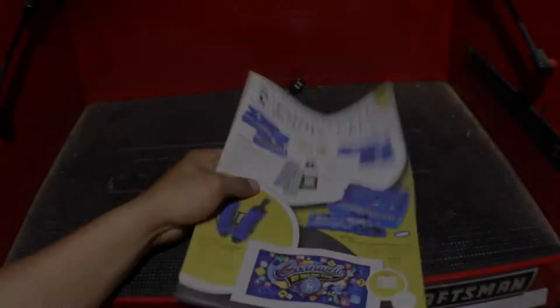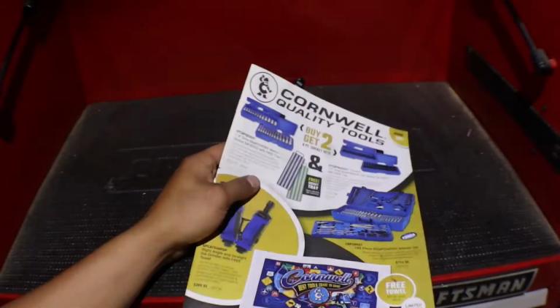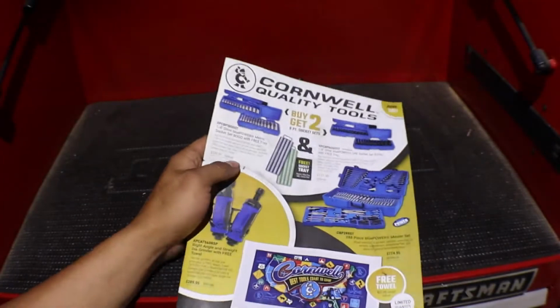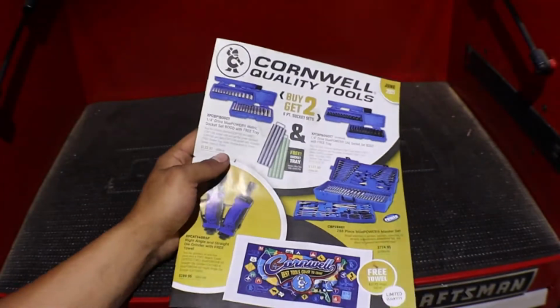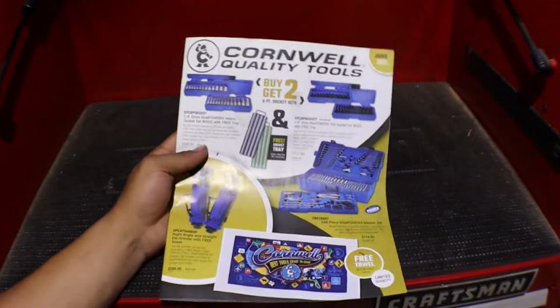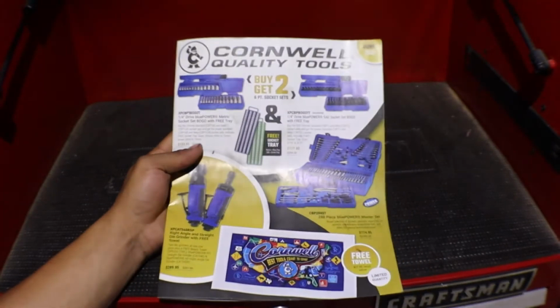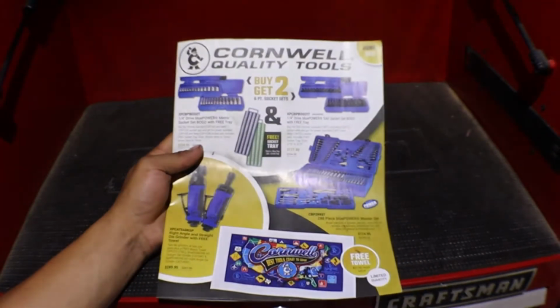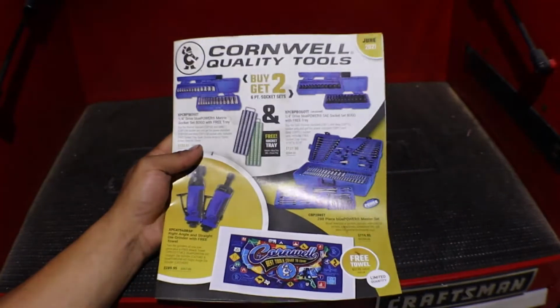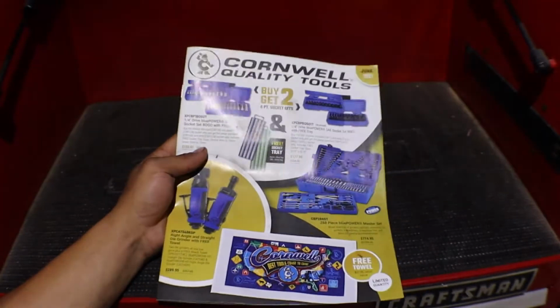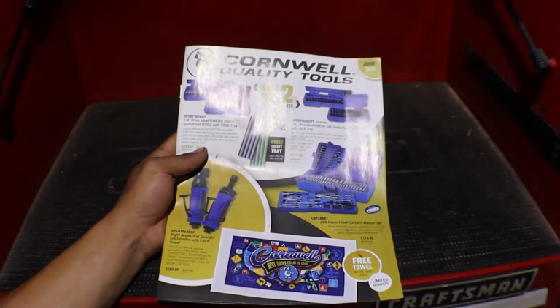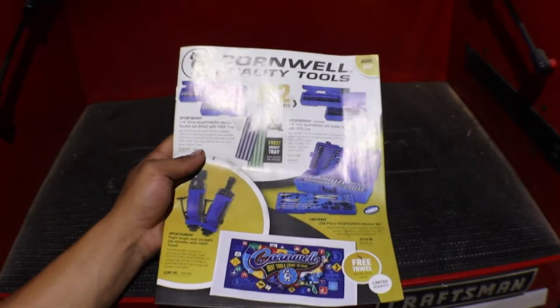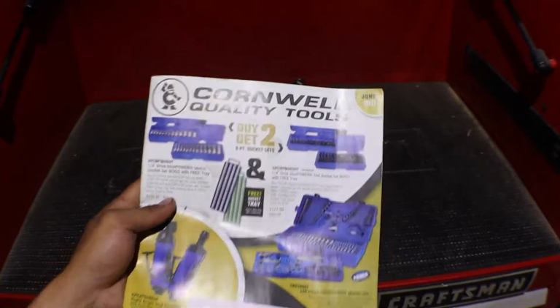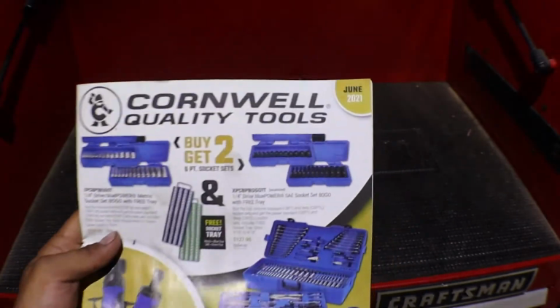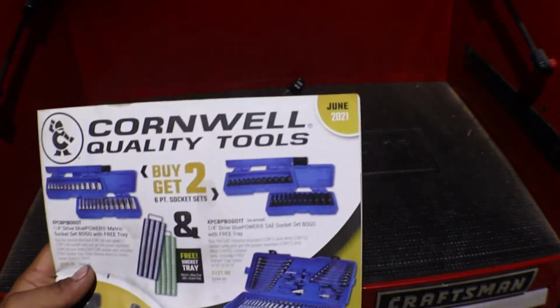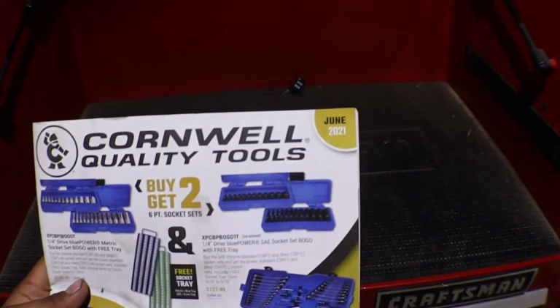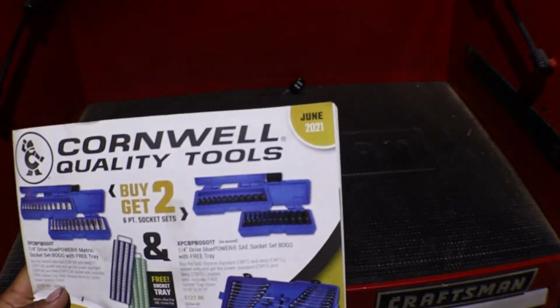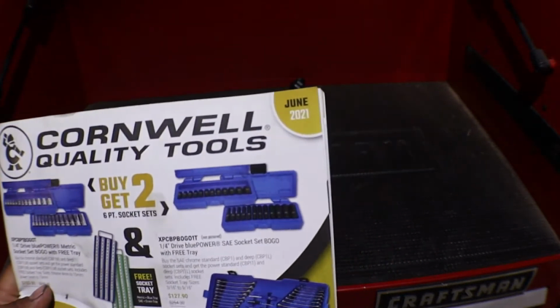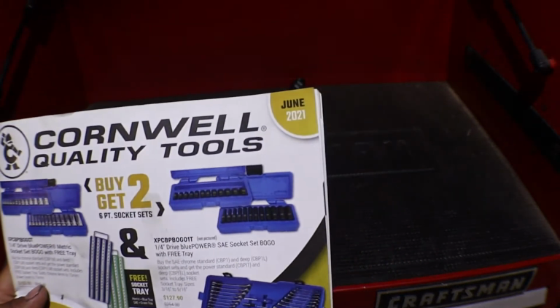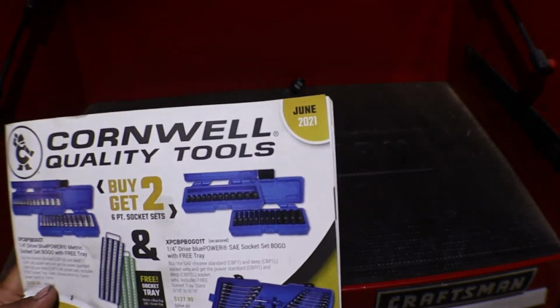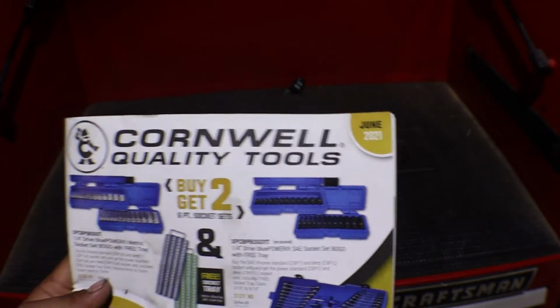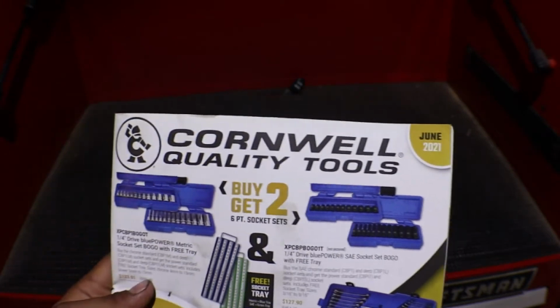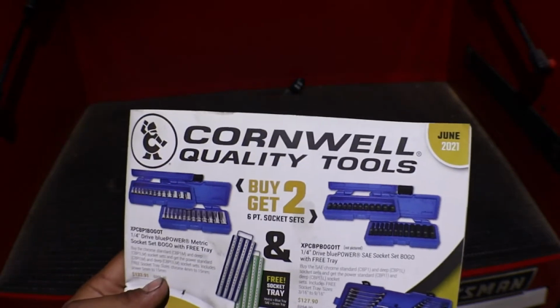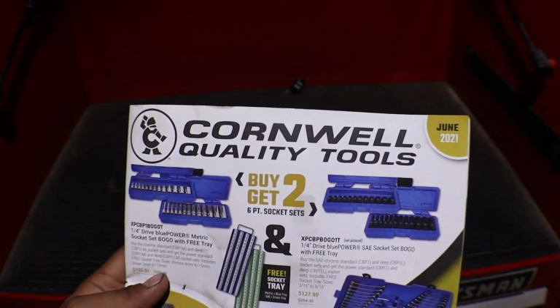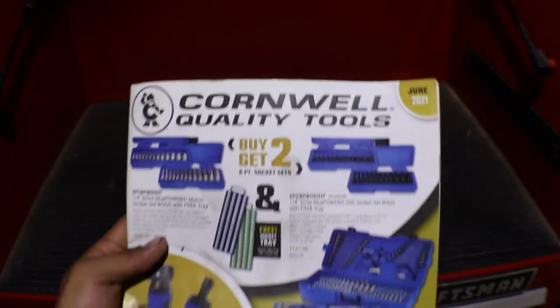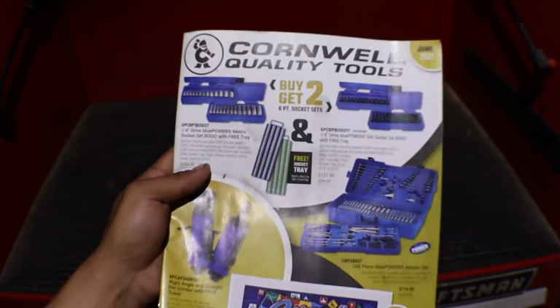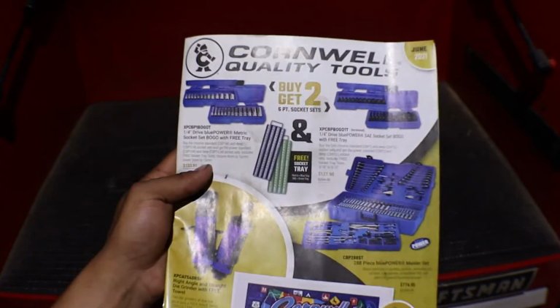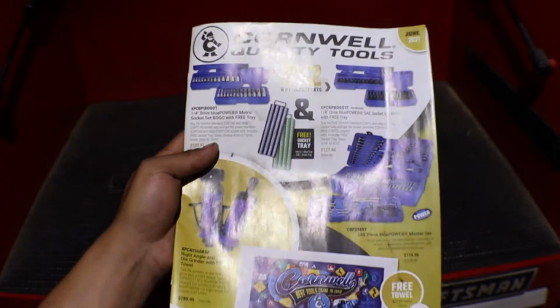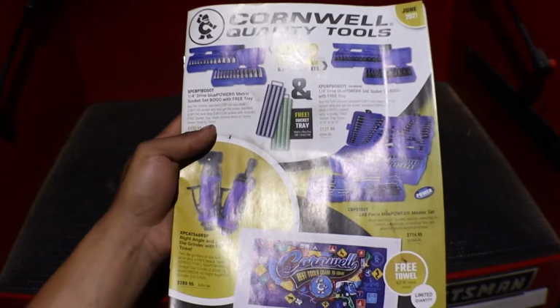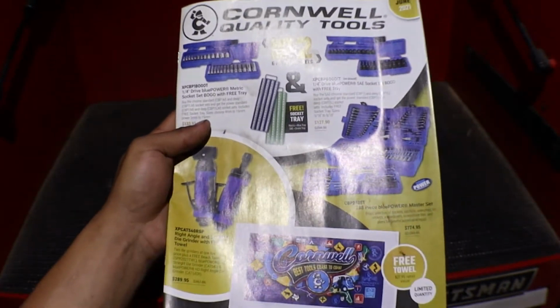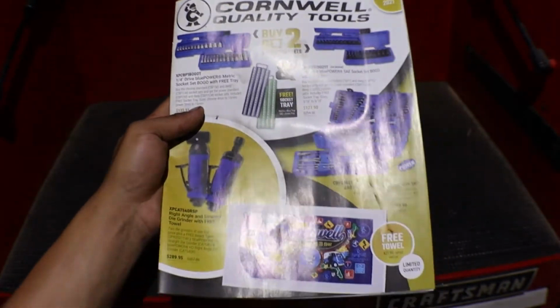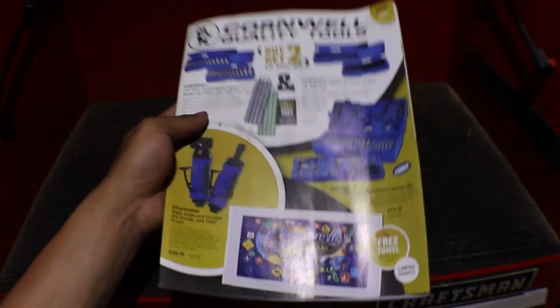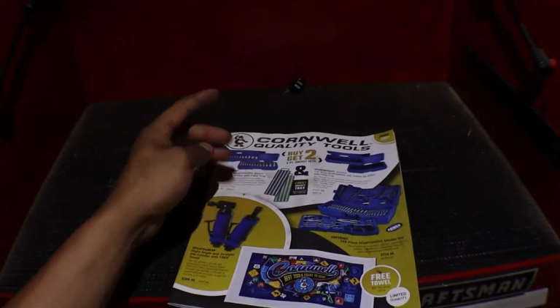Hello YouTube, back again with another video. We have a new flyer for June 2021 — it's the Cornwell flyer. Let's get to the video.